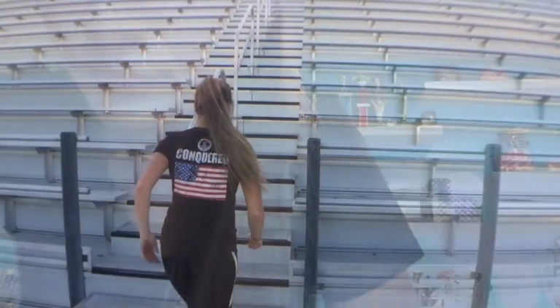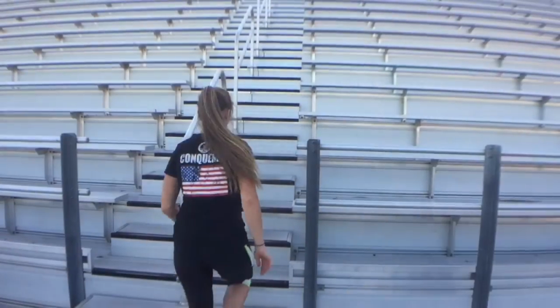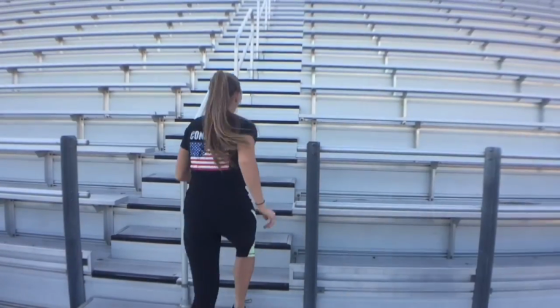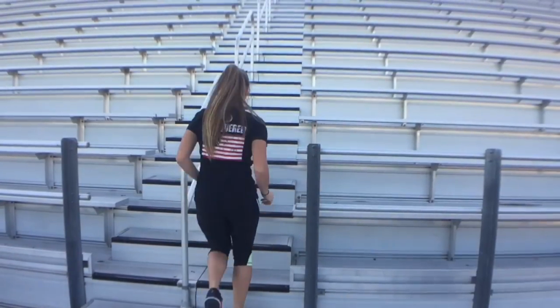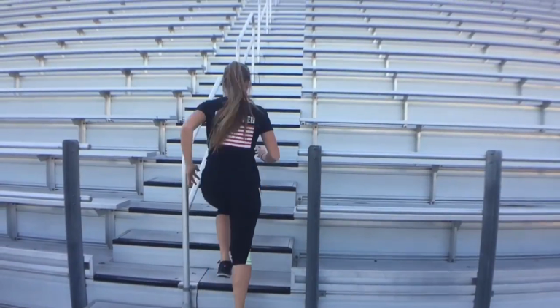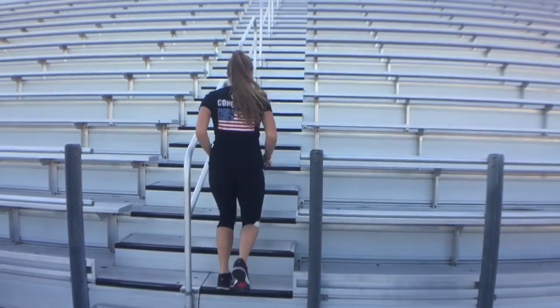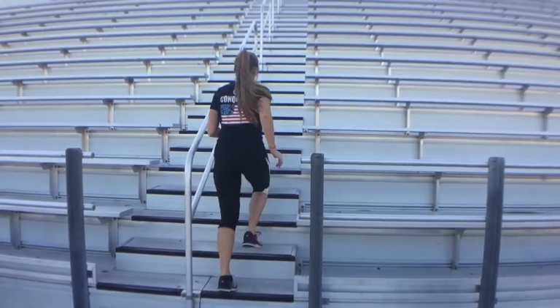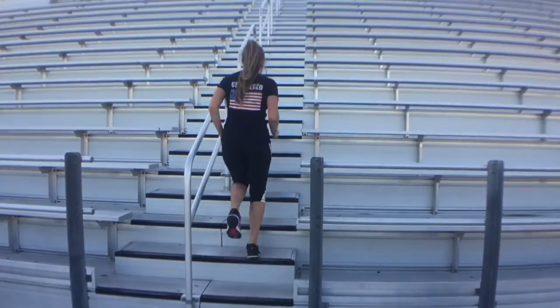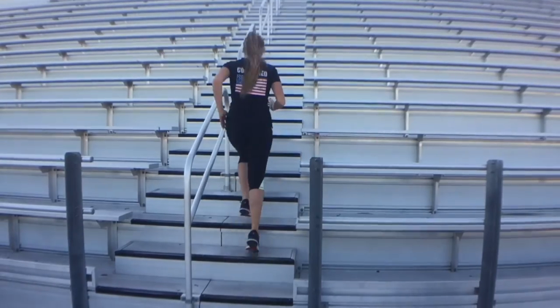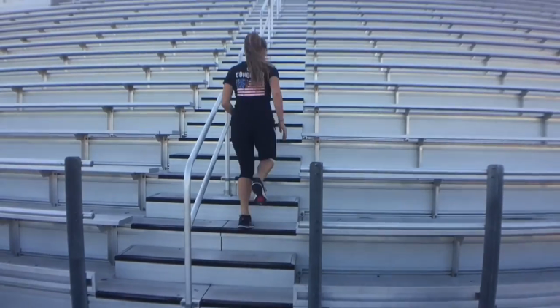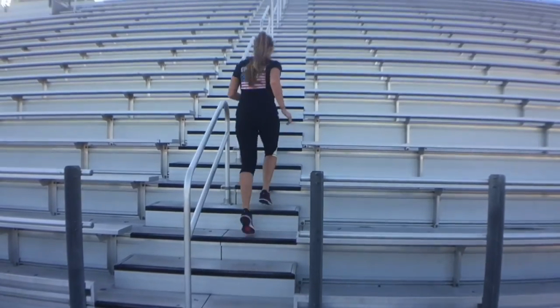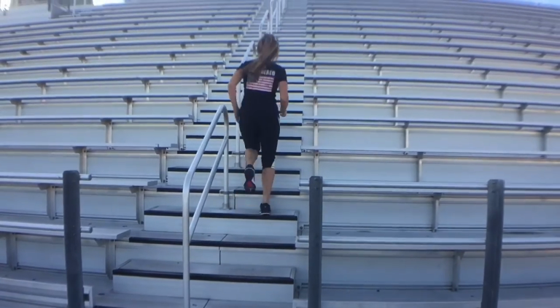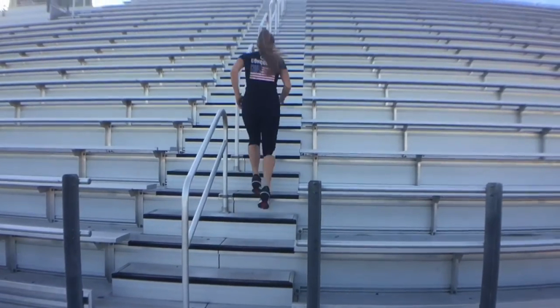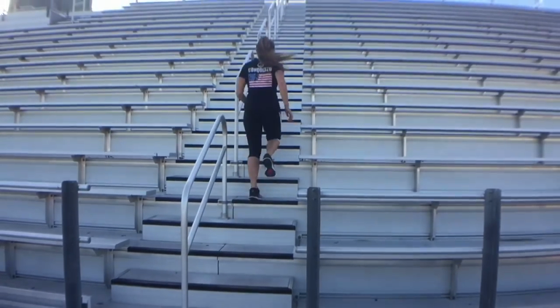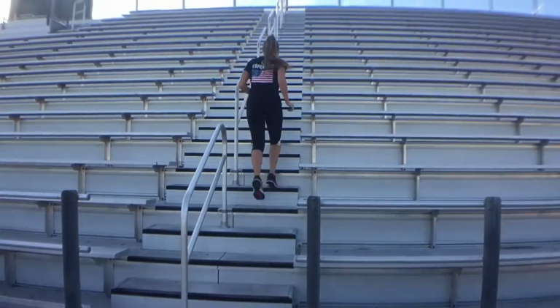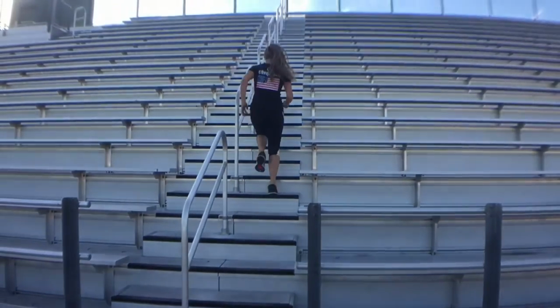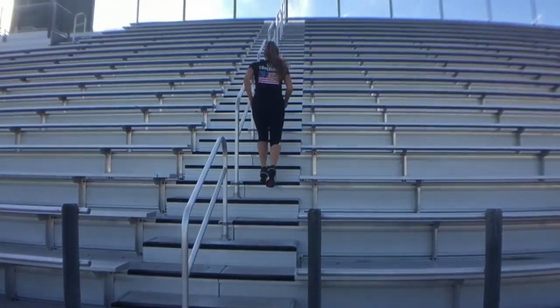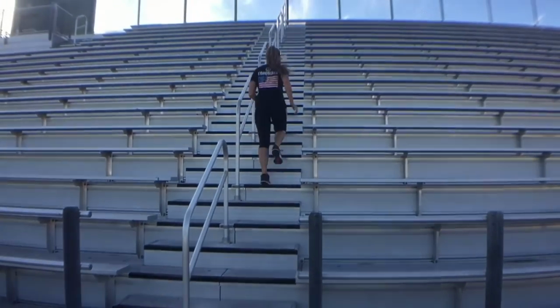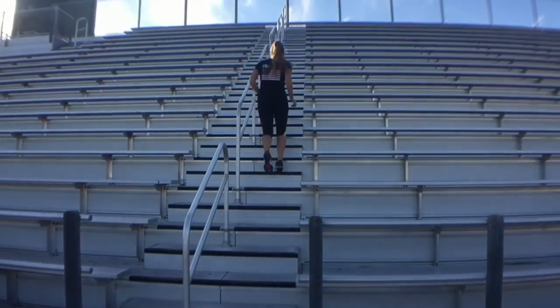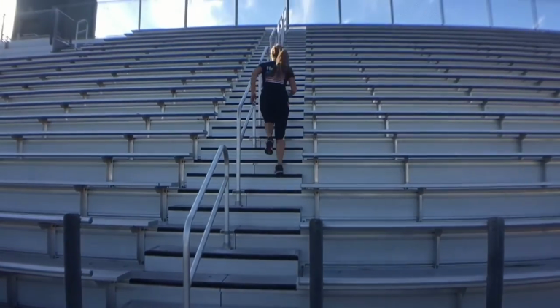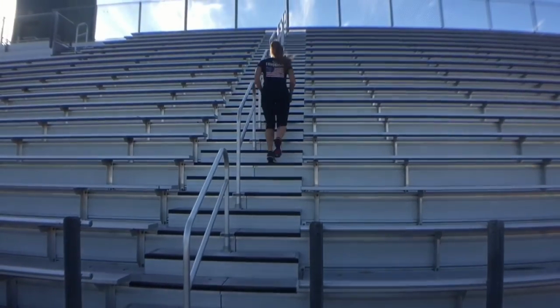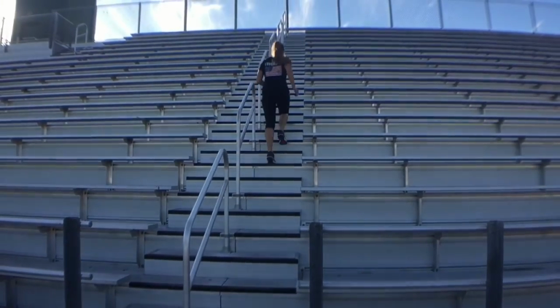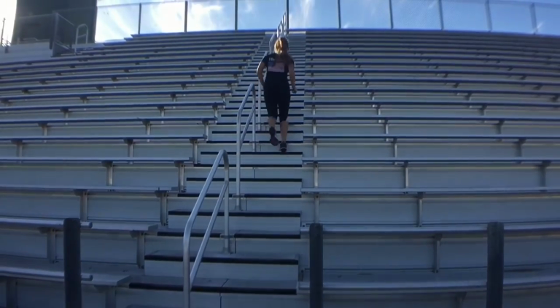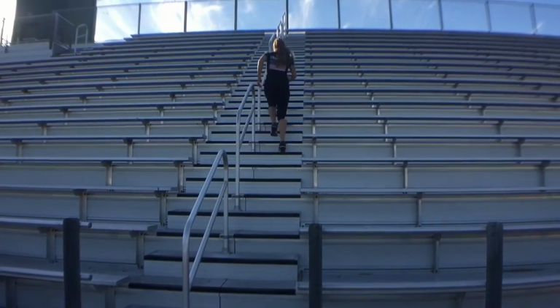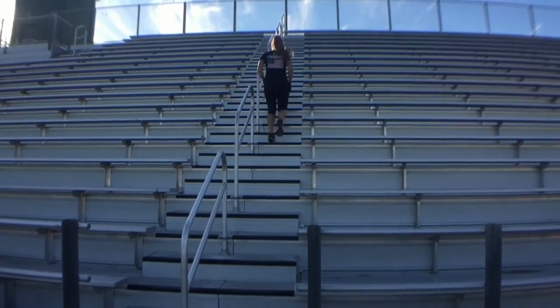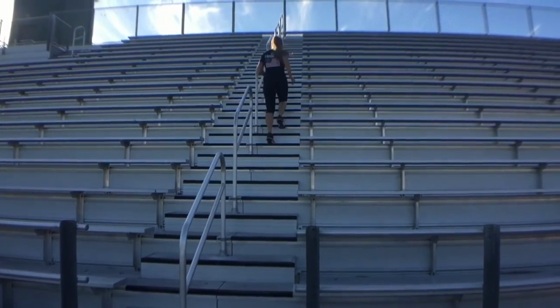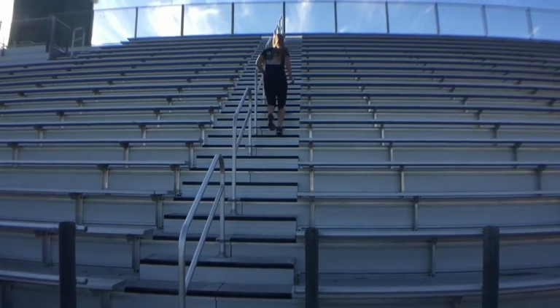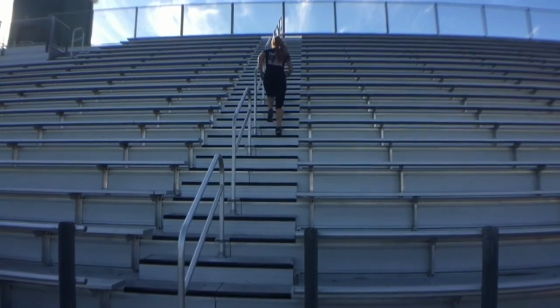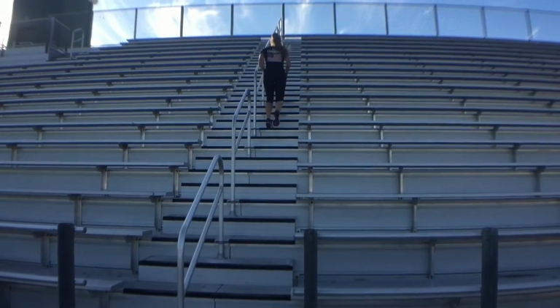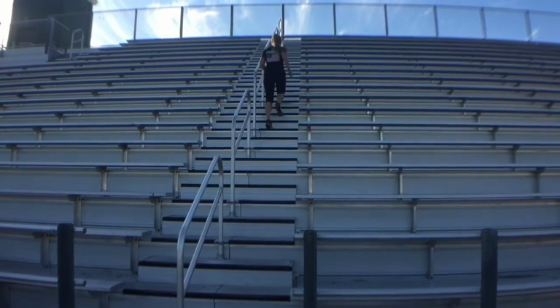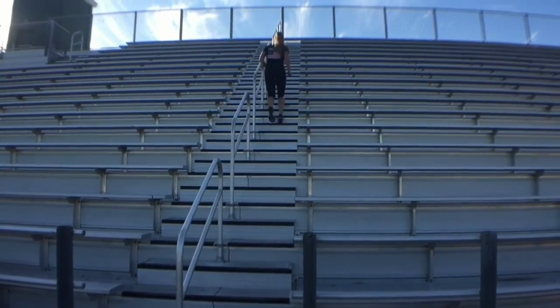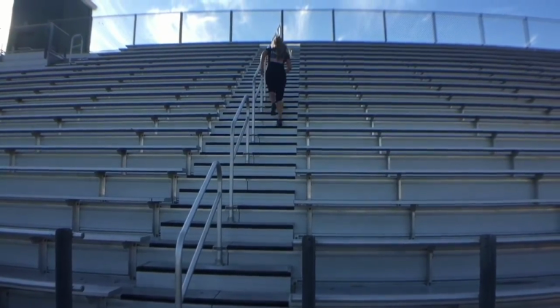The first exercise is just a regular old running up the bleachers — one foot on each step and run up.